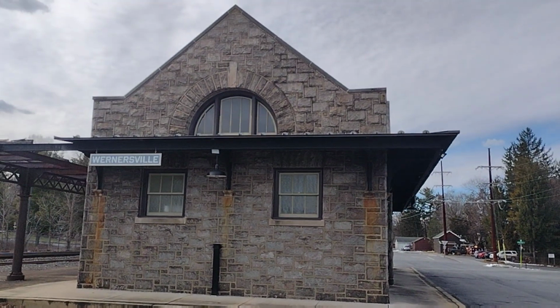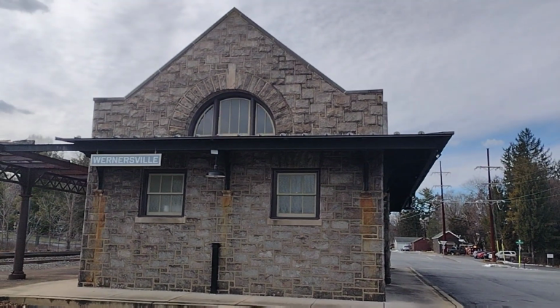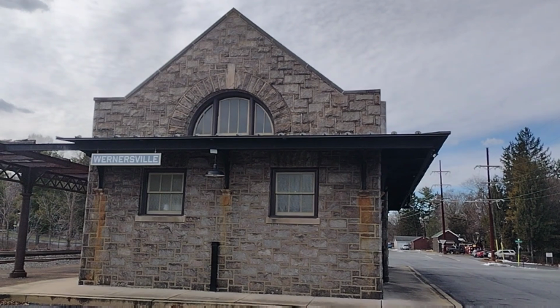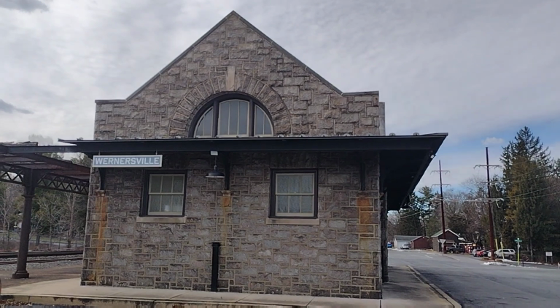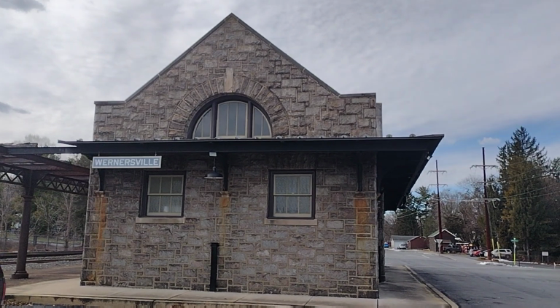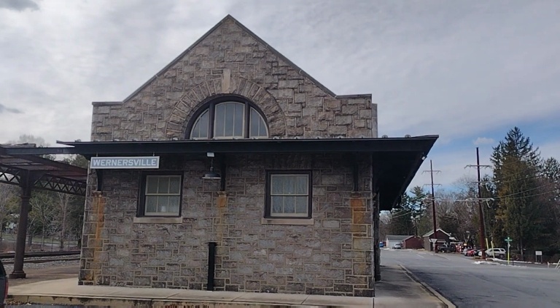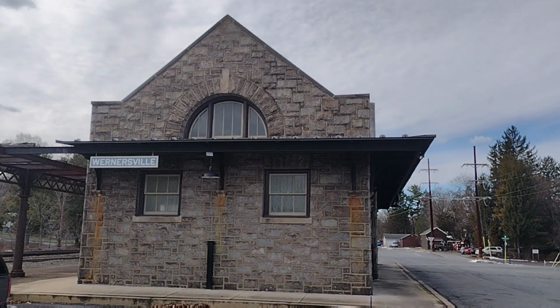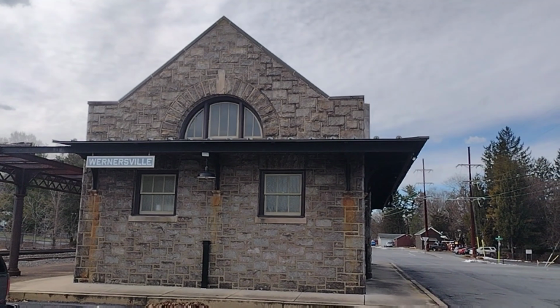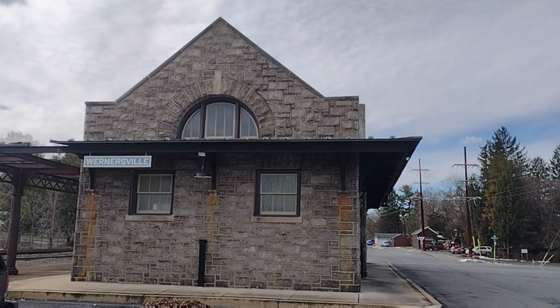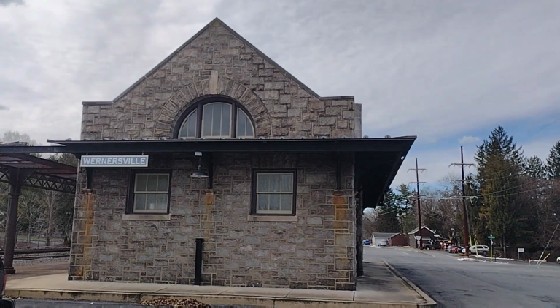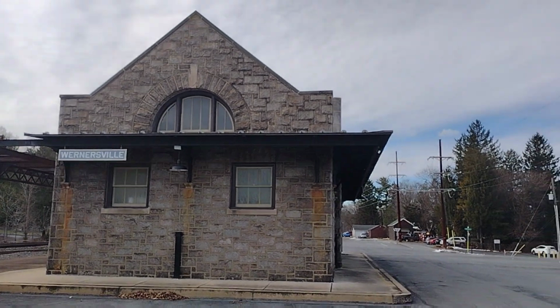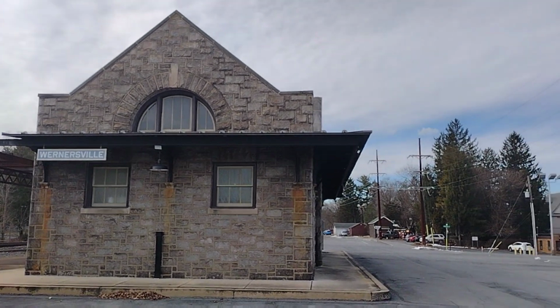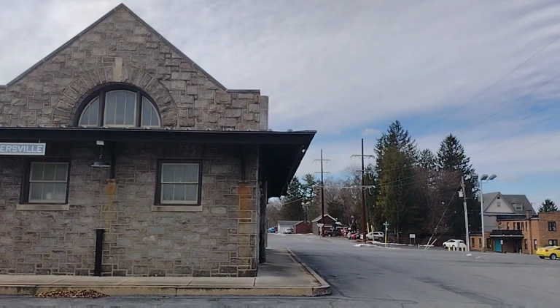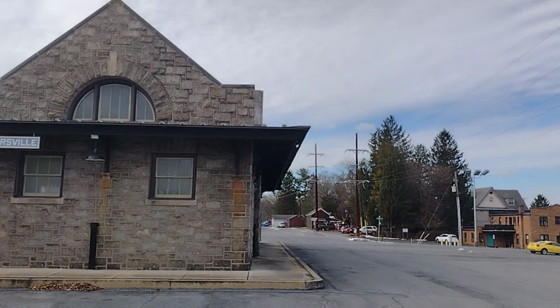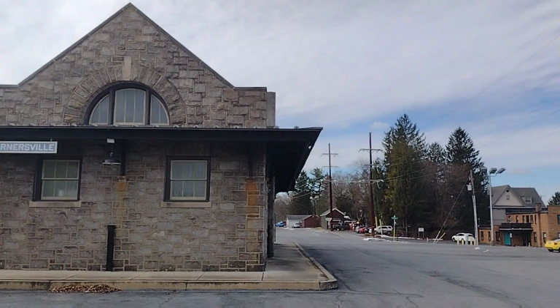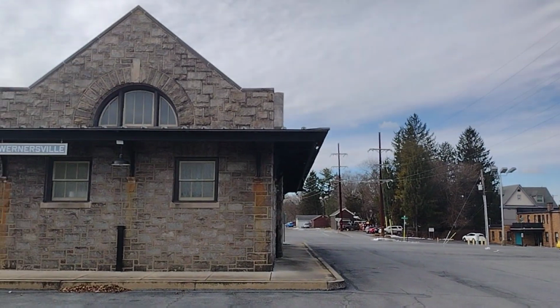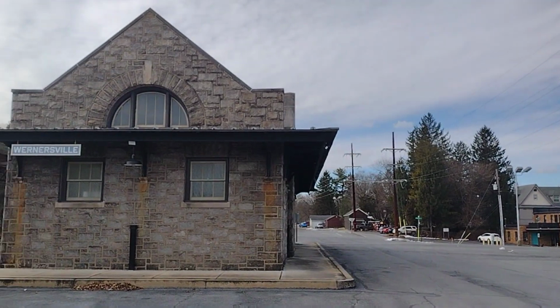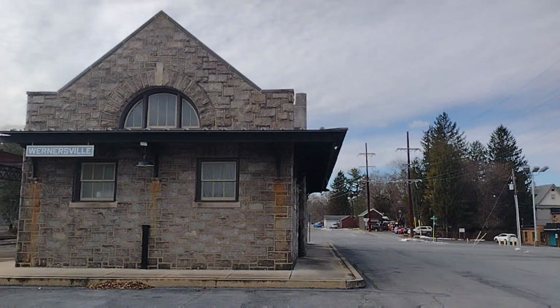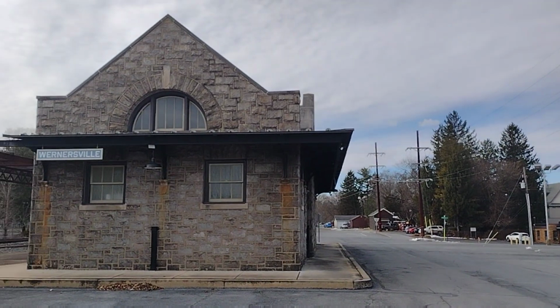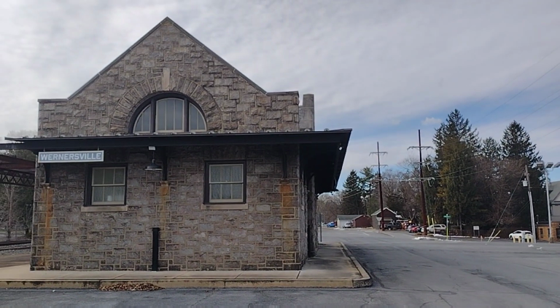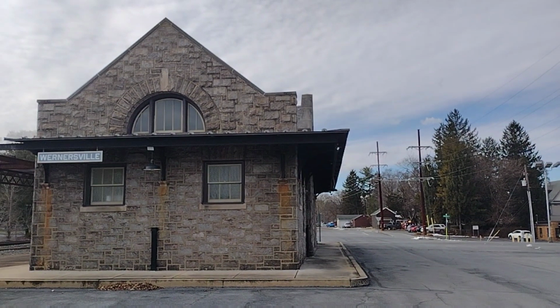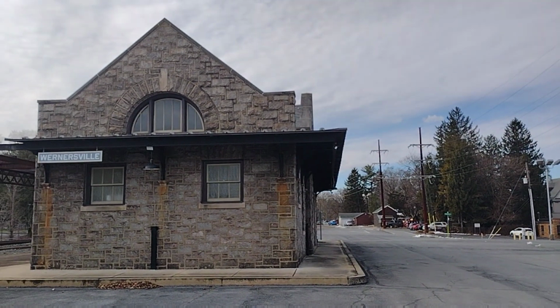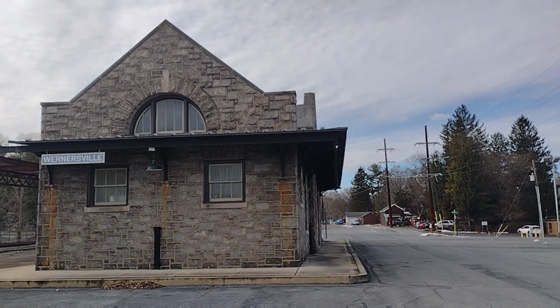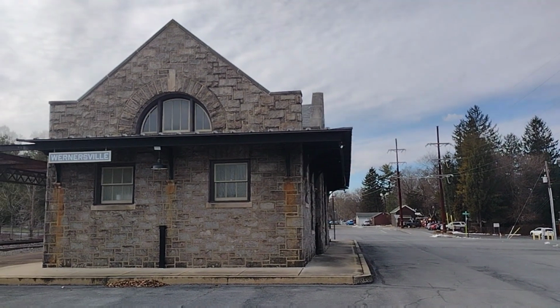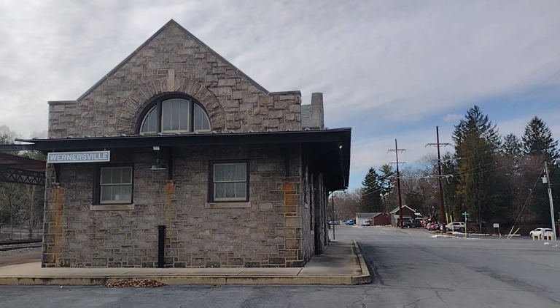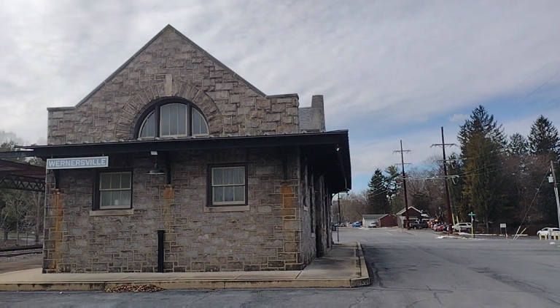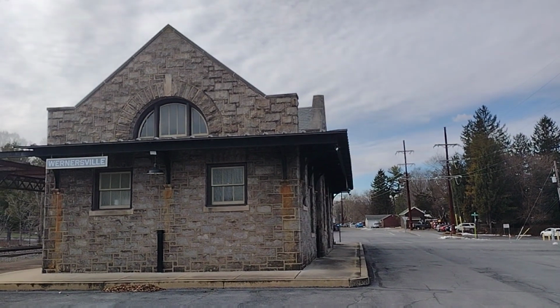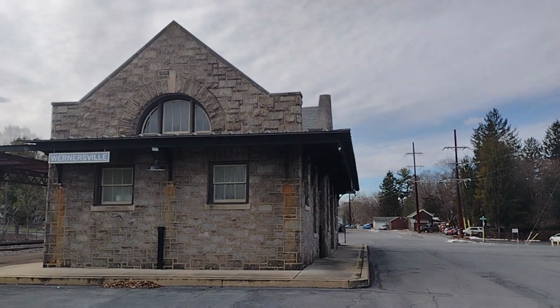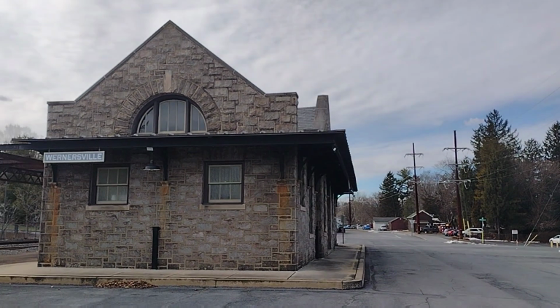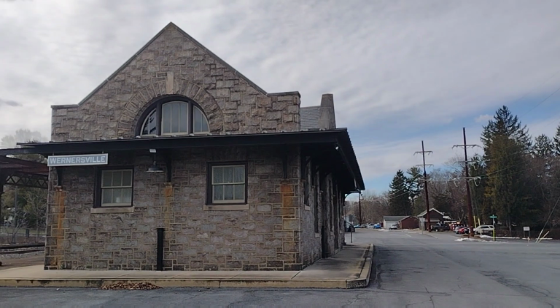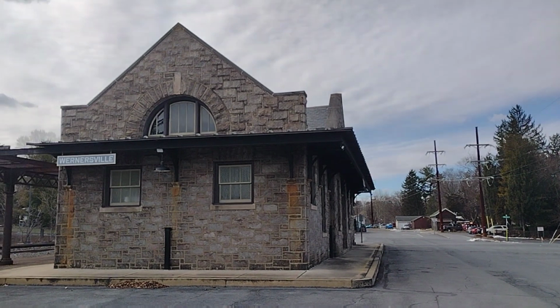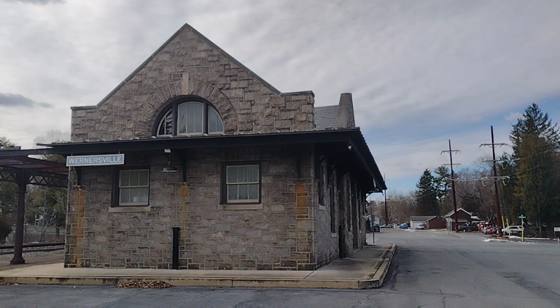I'm slowly backing away to get a good shot of the station. I'm trying to get a good angle.